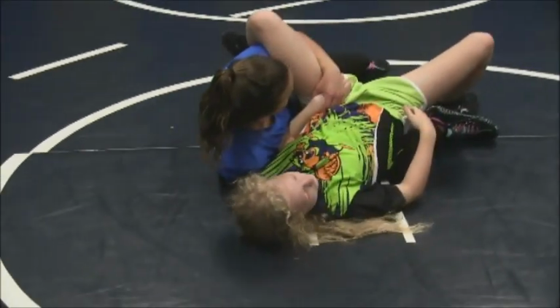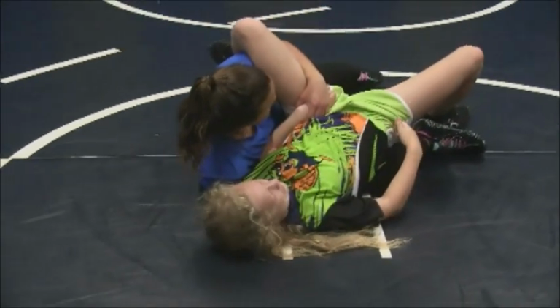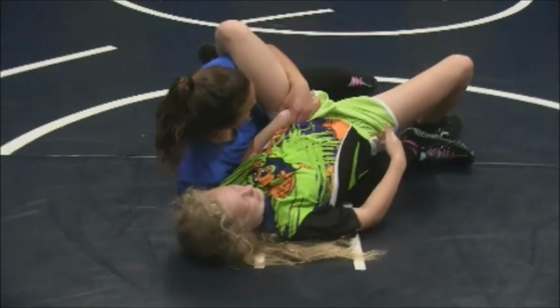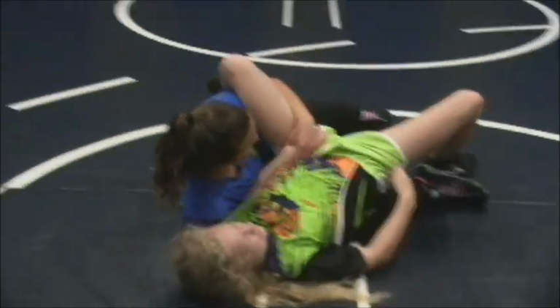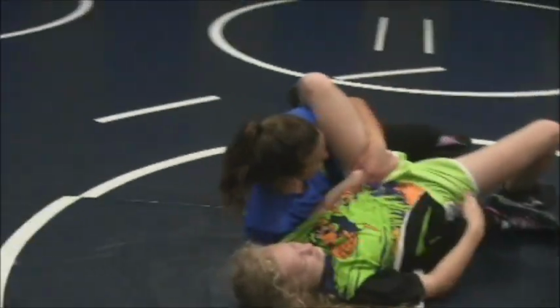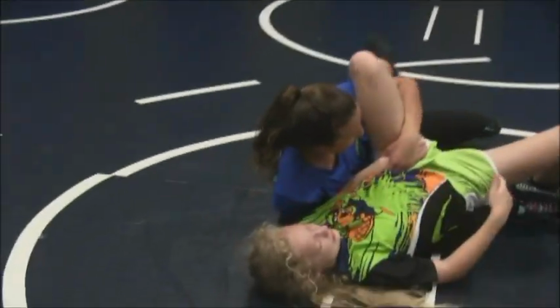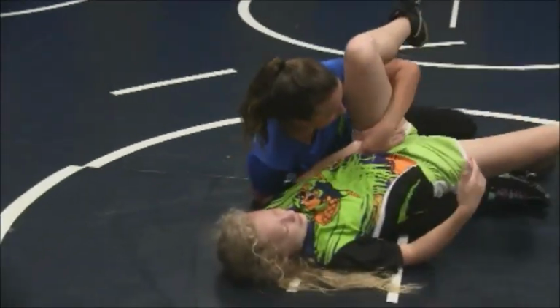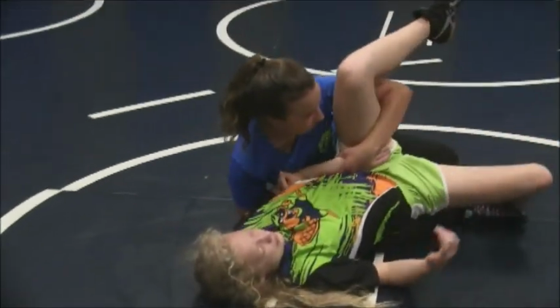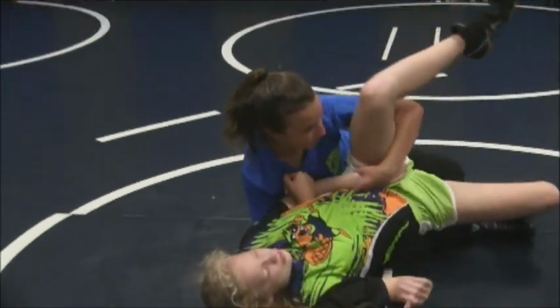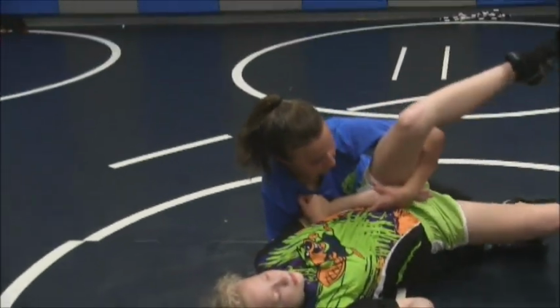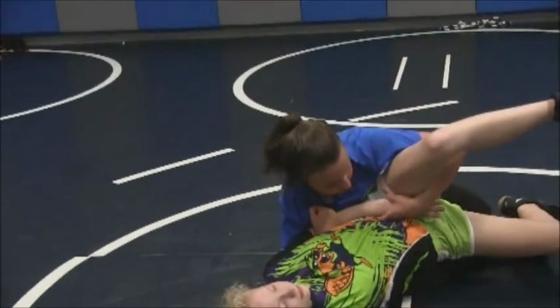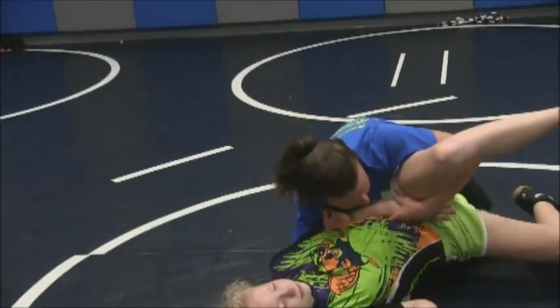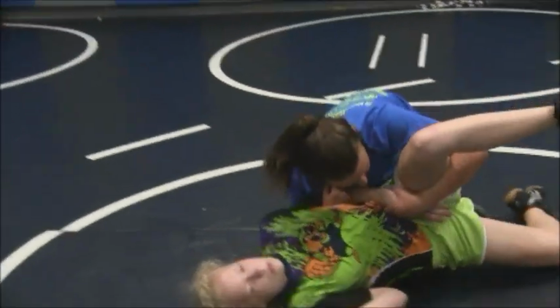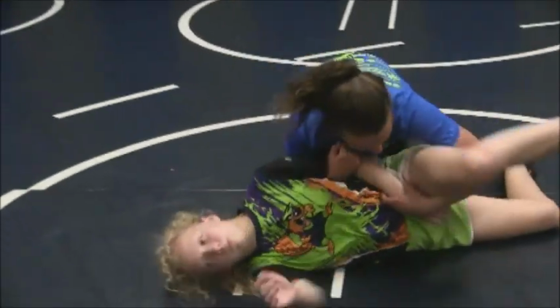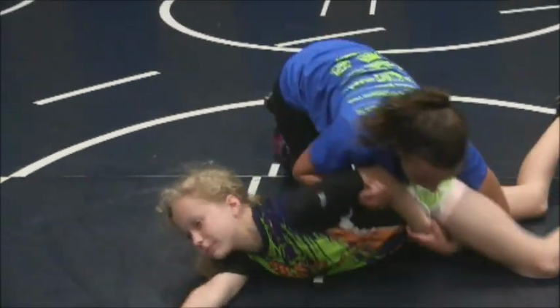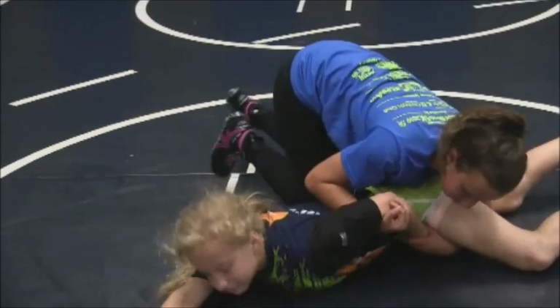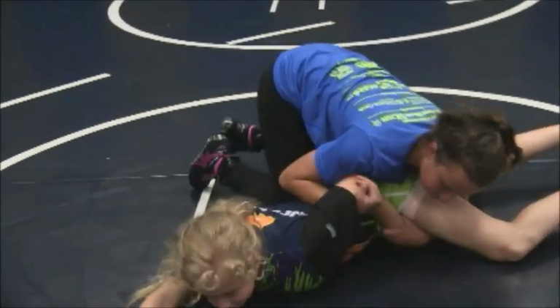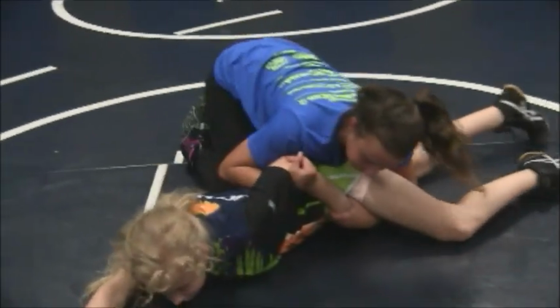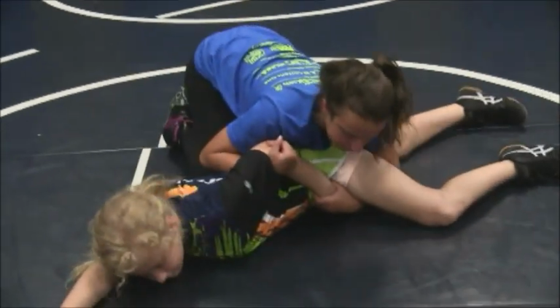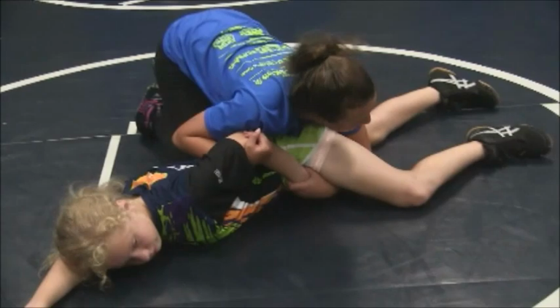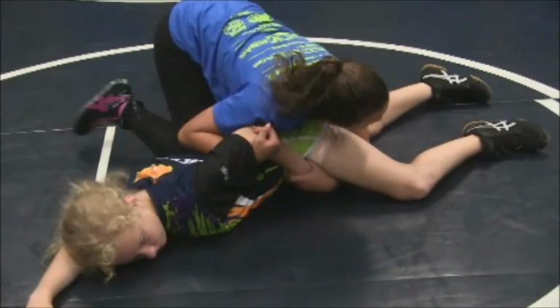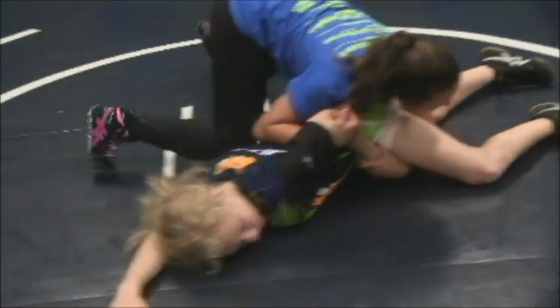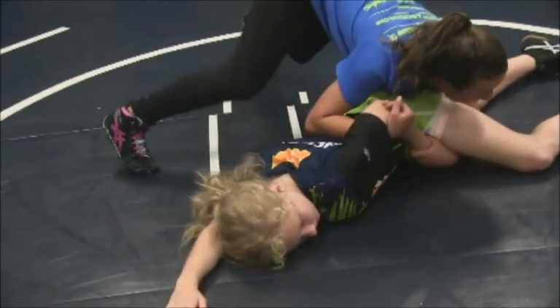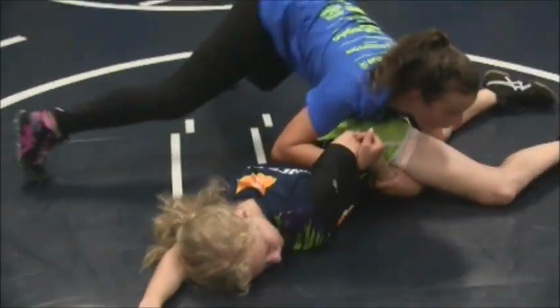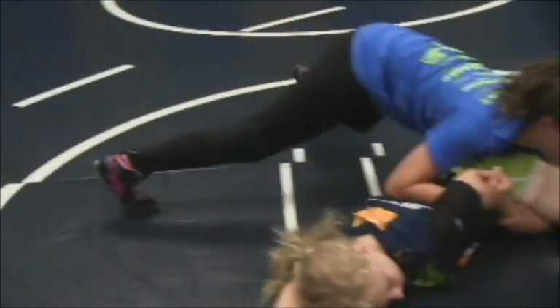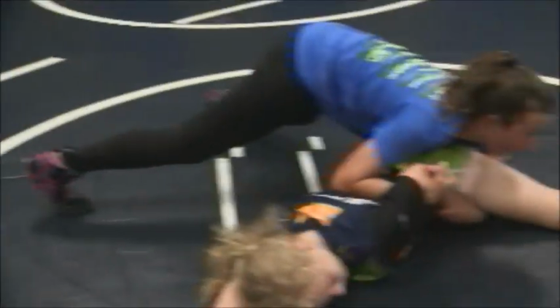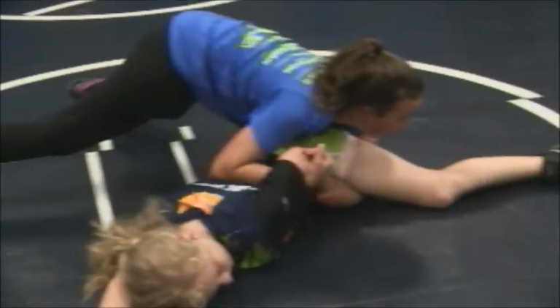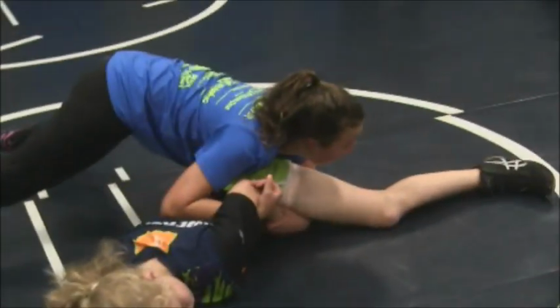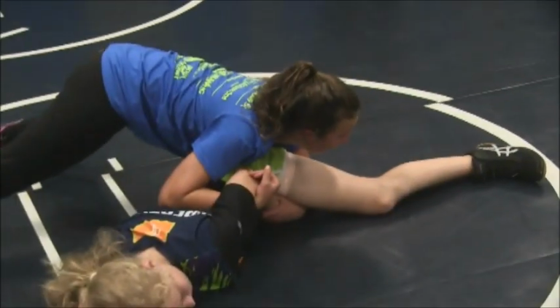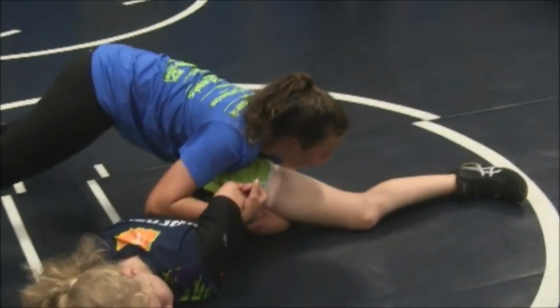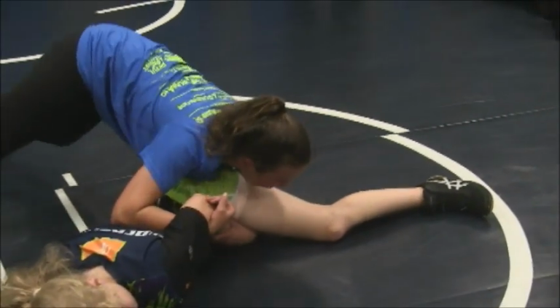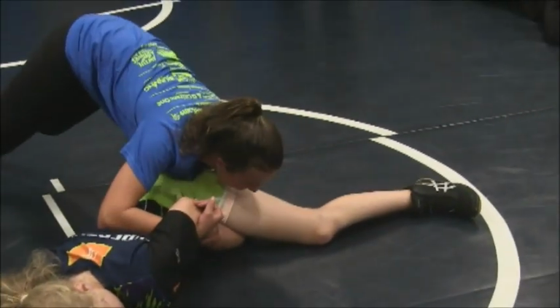Come back. Put pressure on them. Get off your knees, get off your knees. Switch arms.